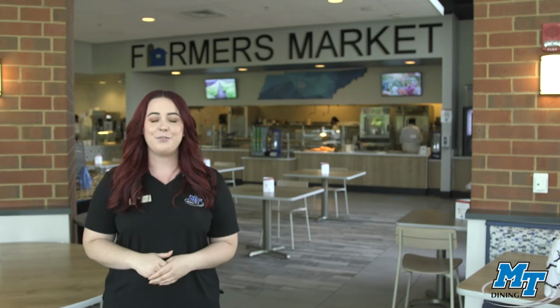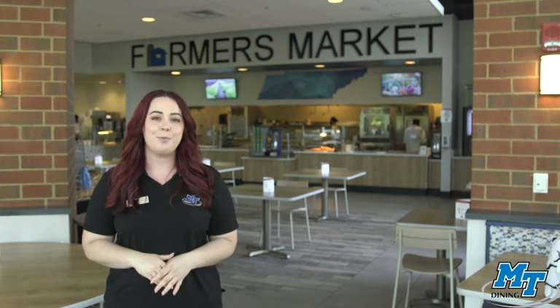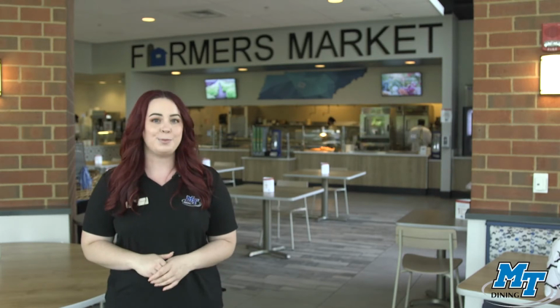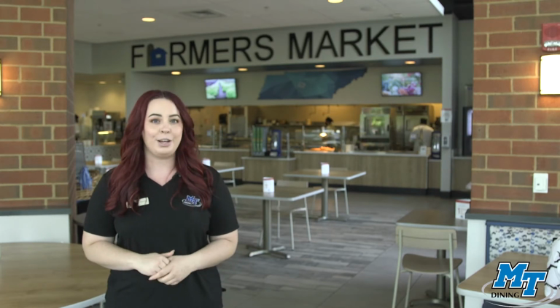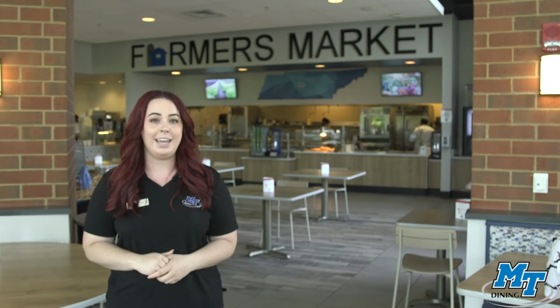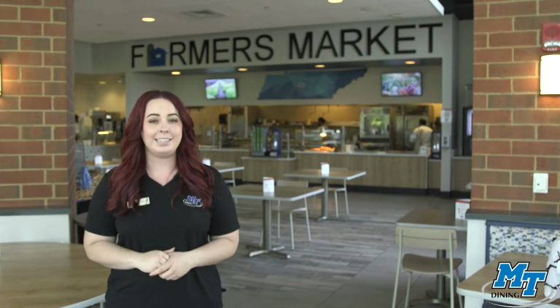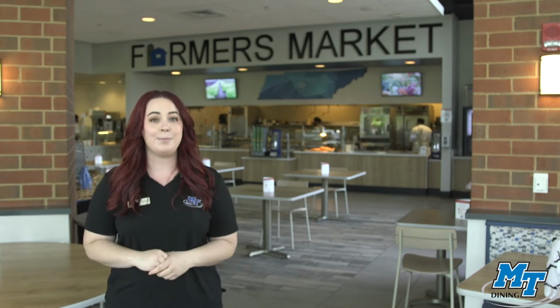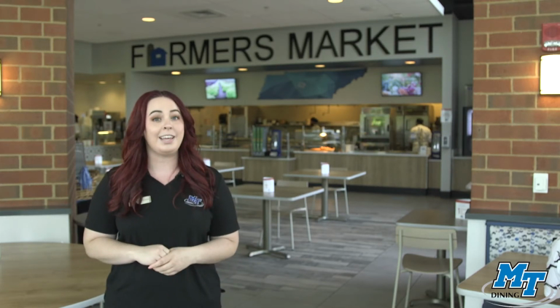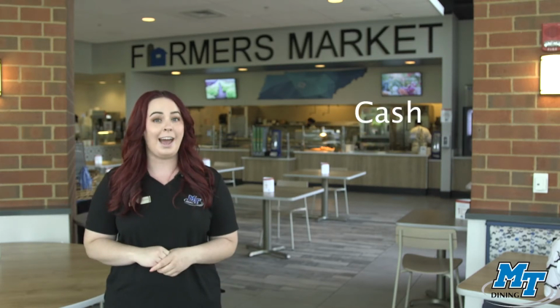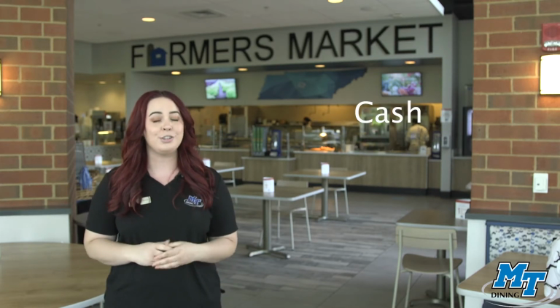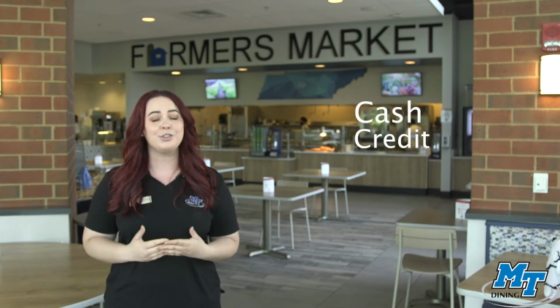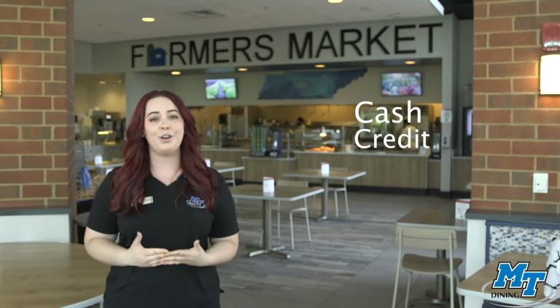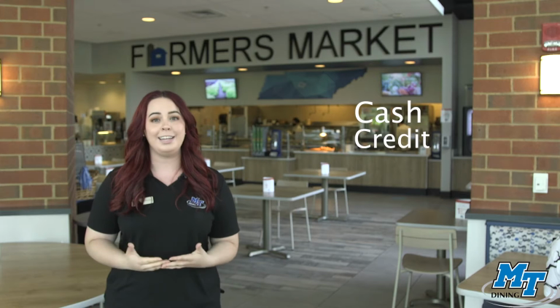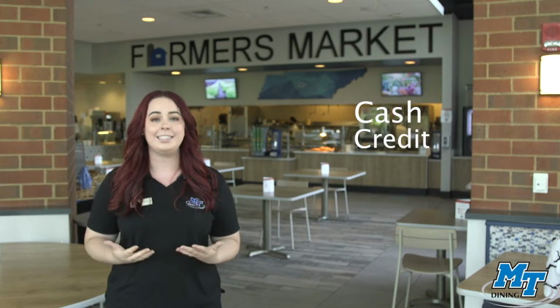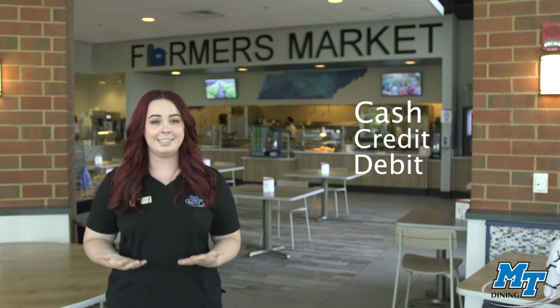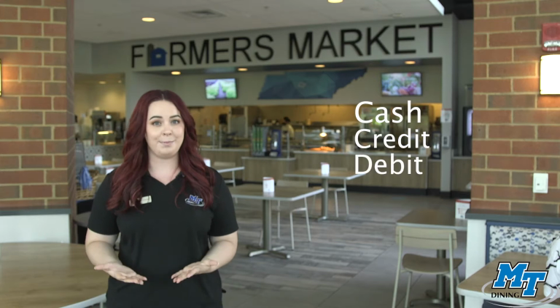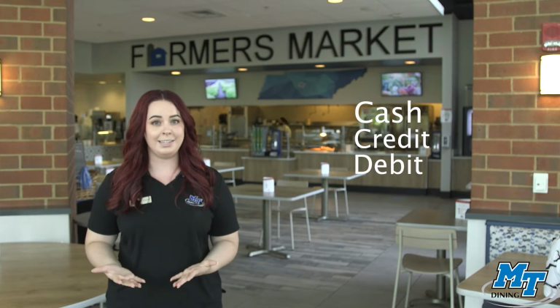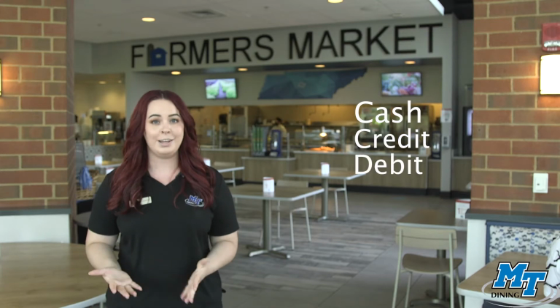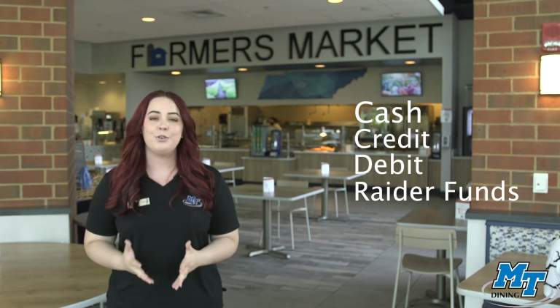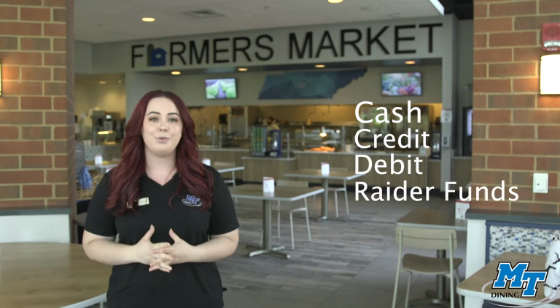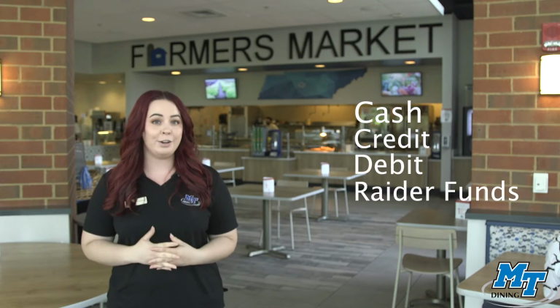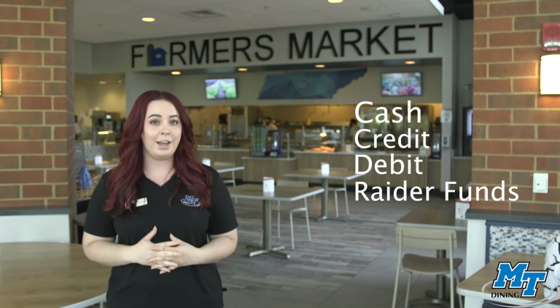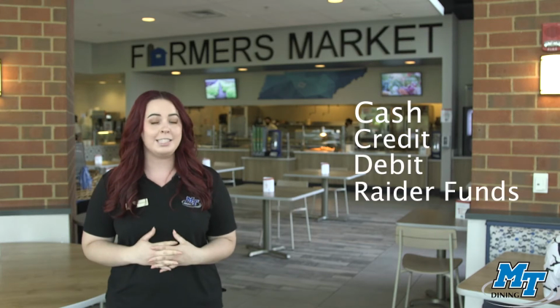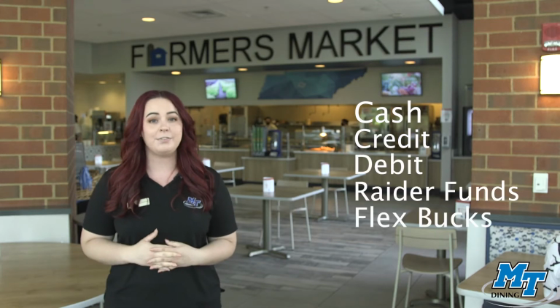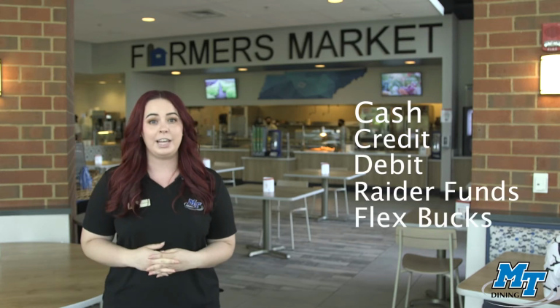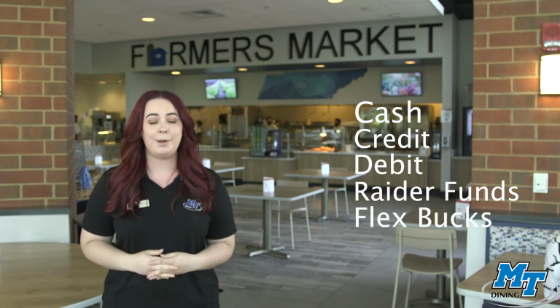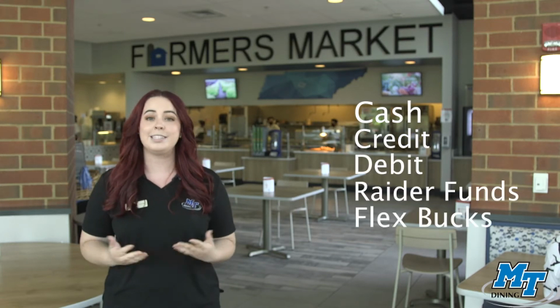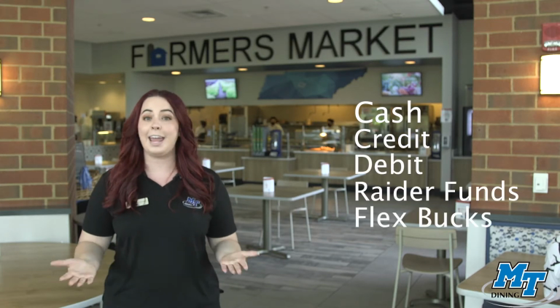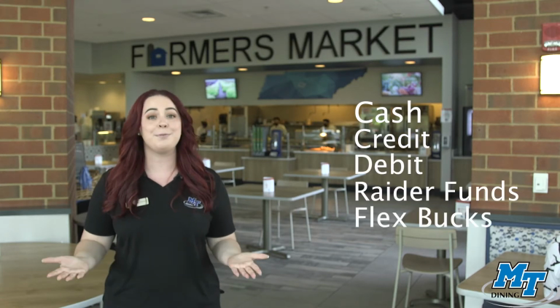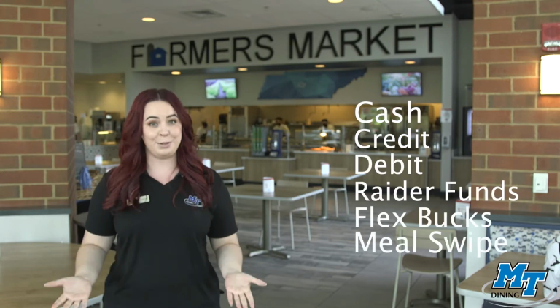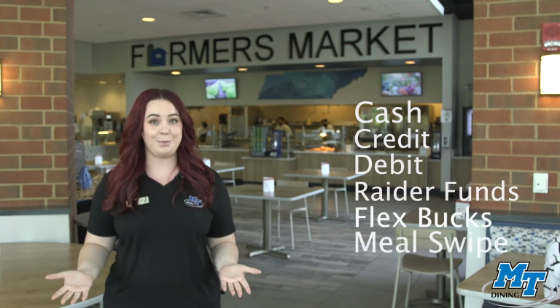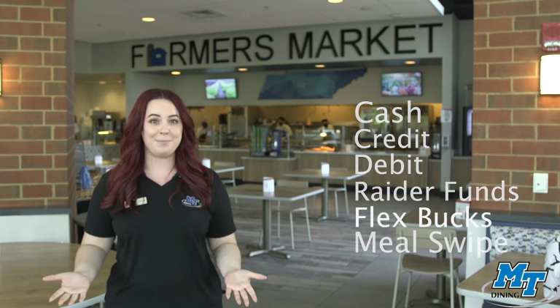Farmer's Market accepts cash, credit, debit, Raider Funds, Flex Bucks, and a Meal Swipe.